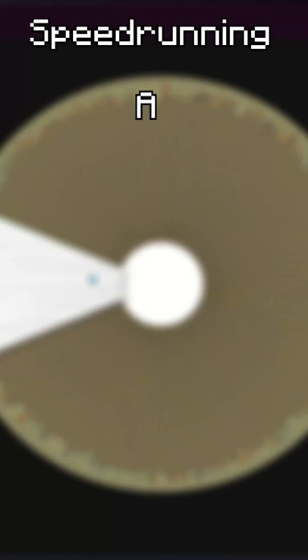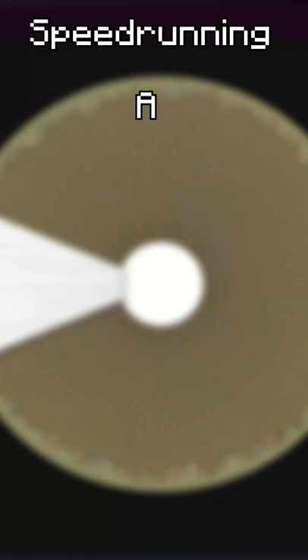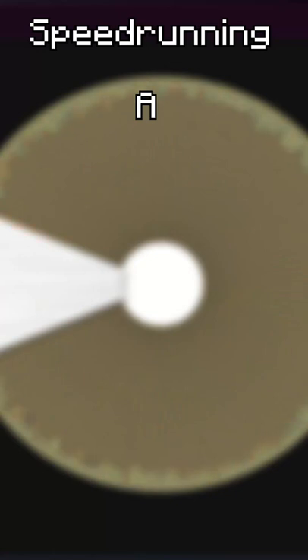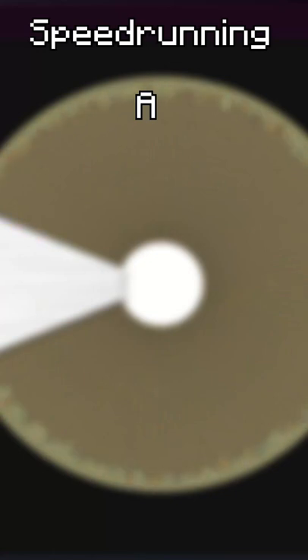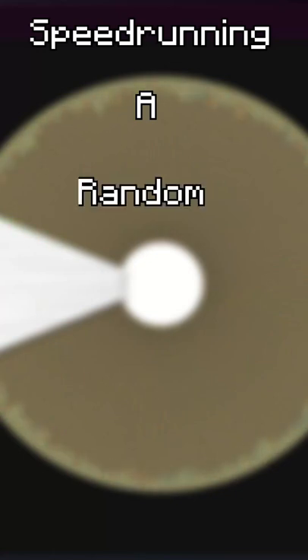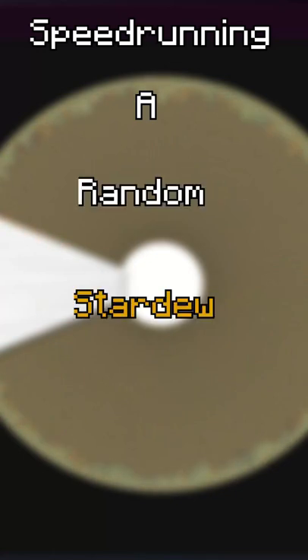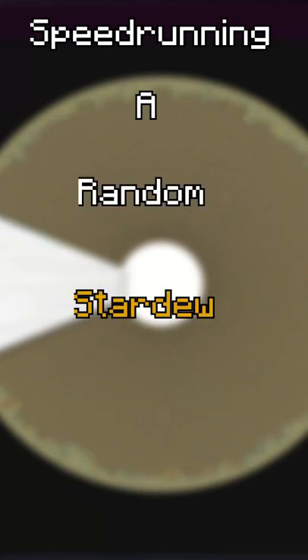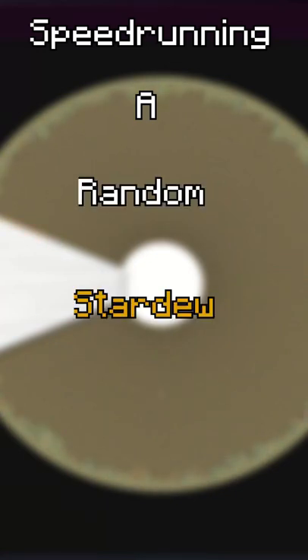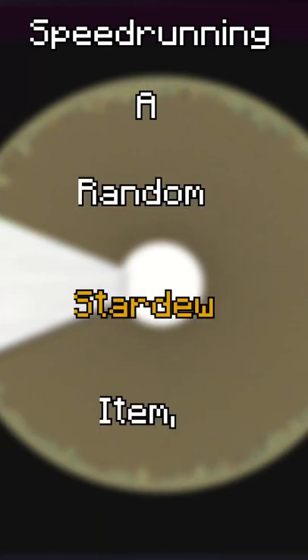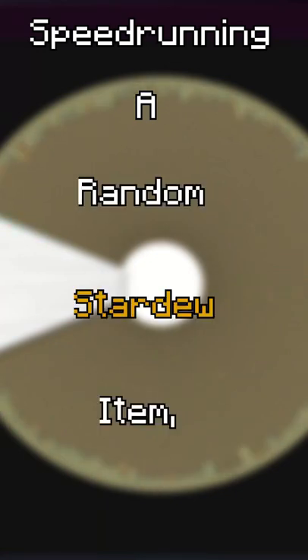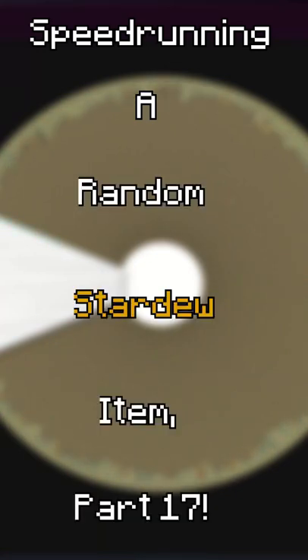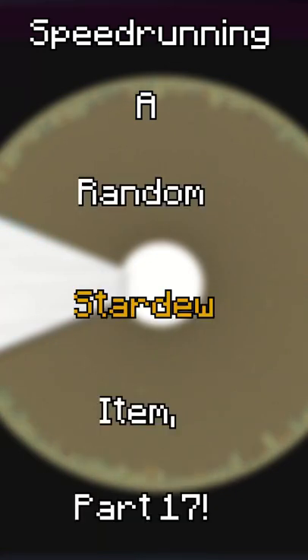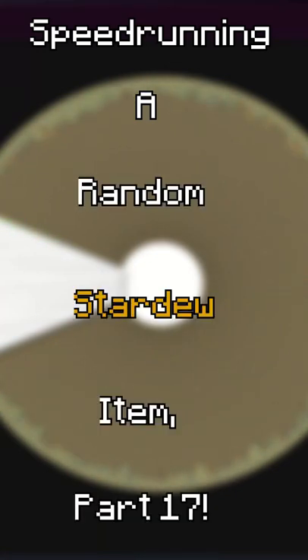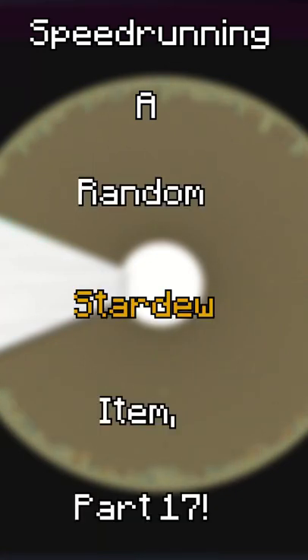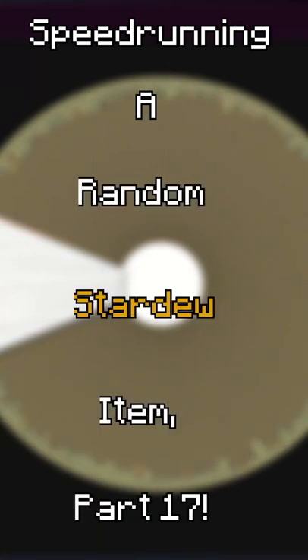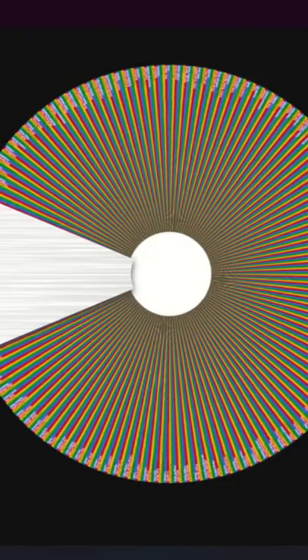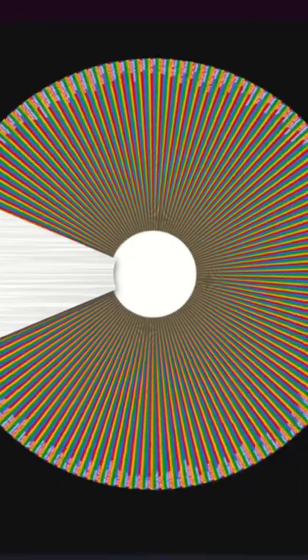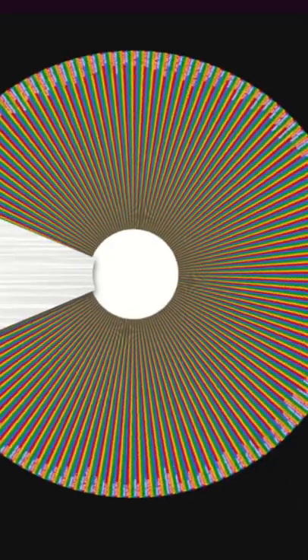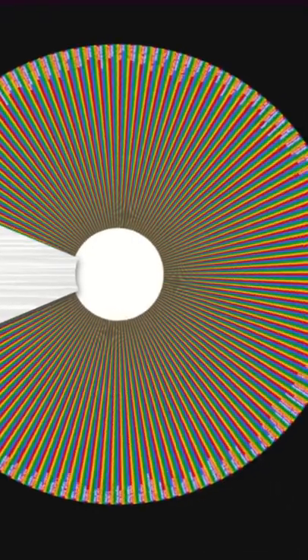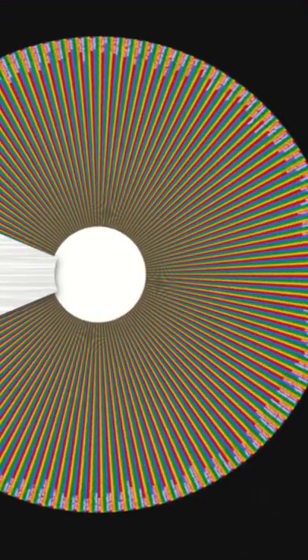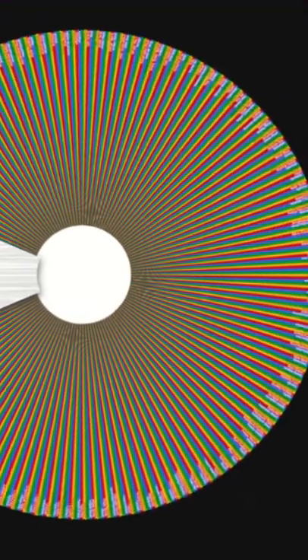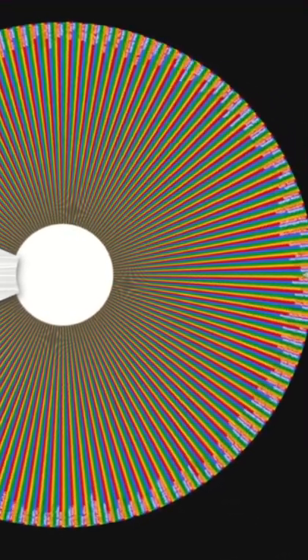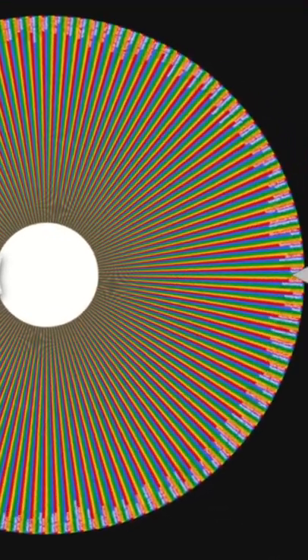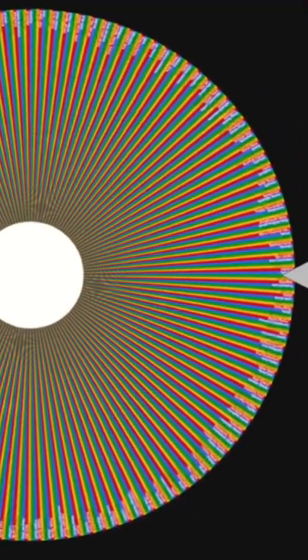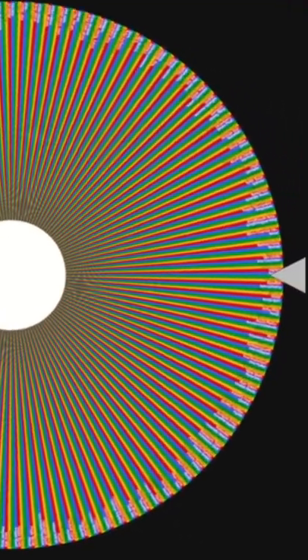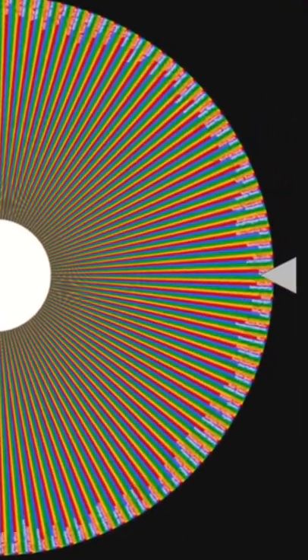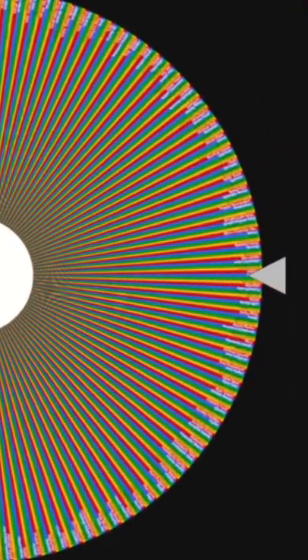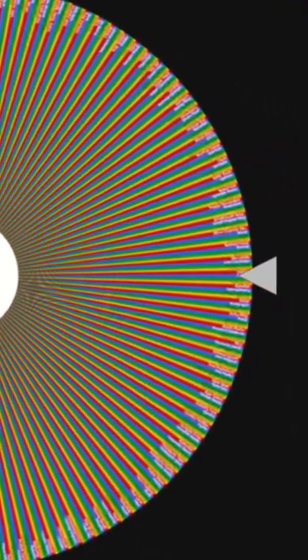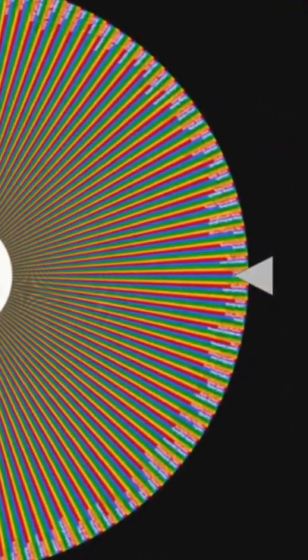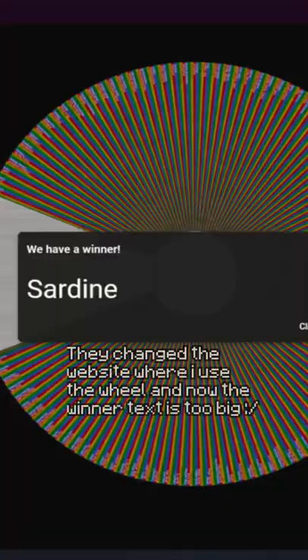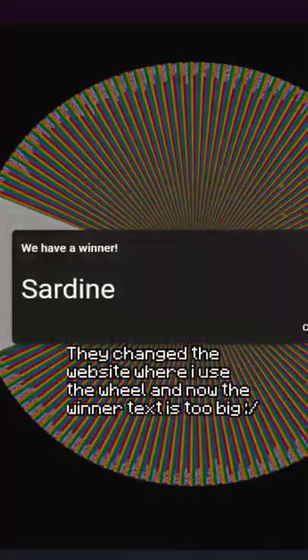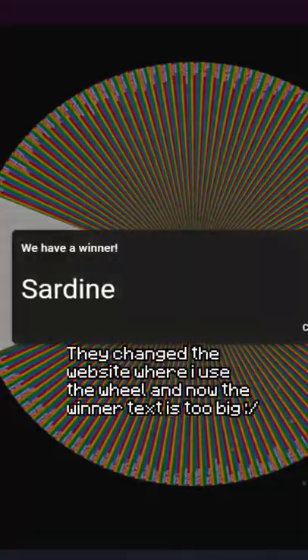Speedrunning a random Stardew item. Part 17. This wheel has every Stardew item on it, and it lands on Sardine.